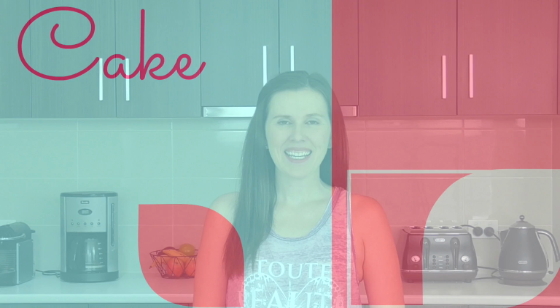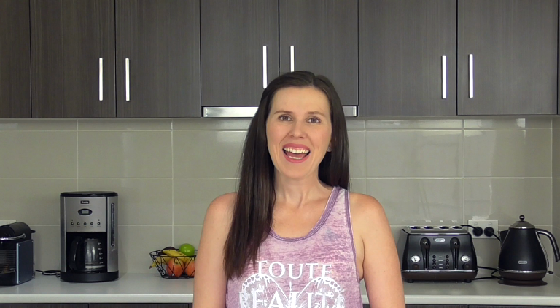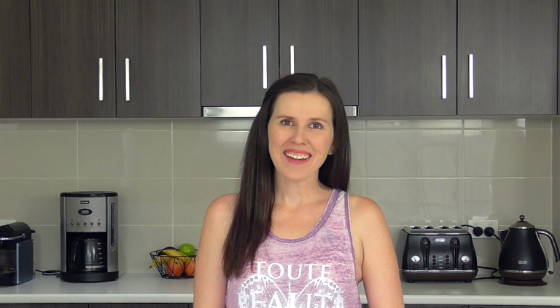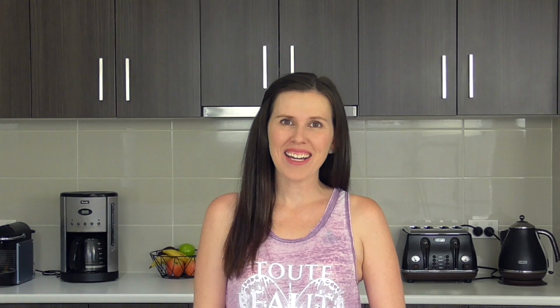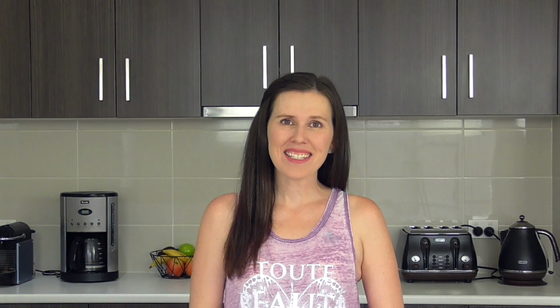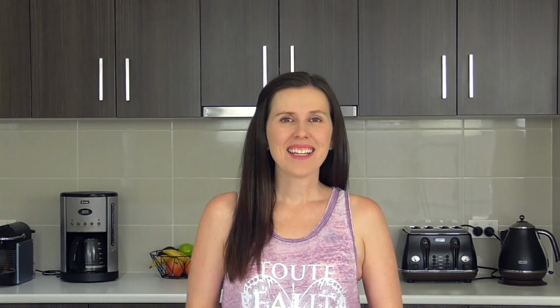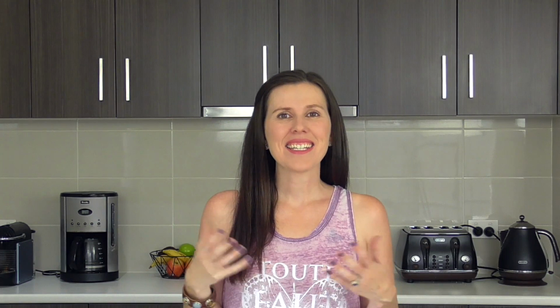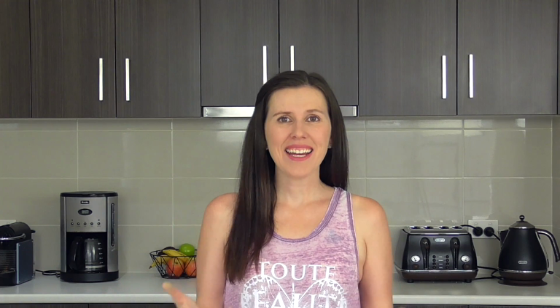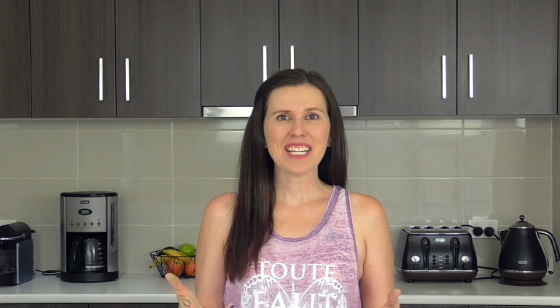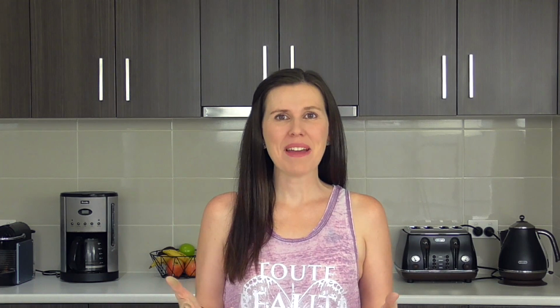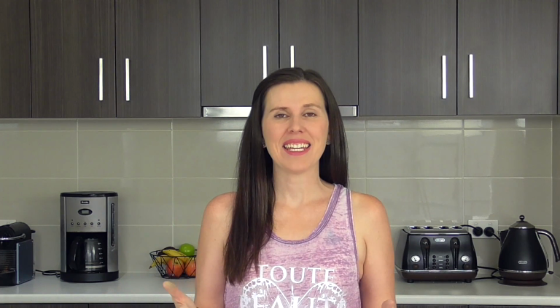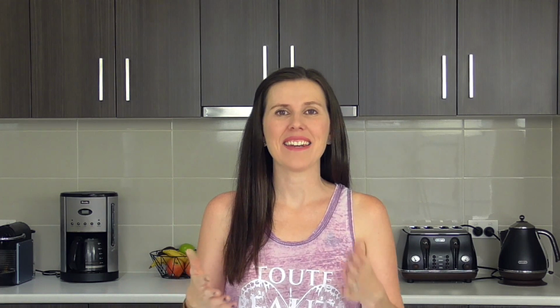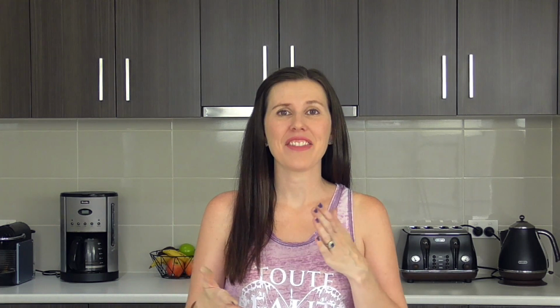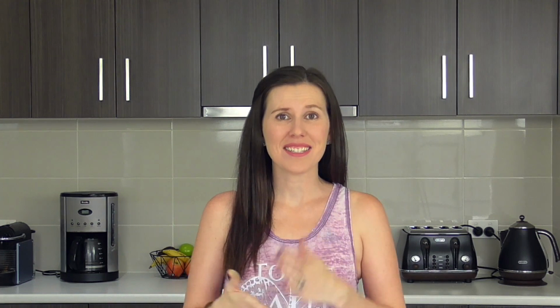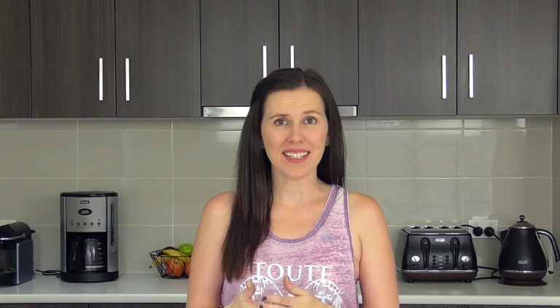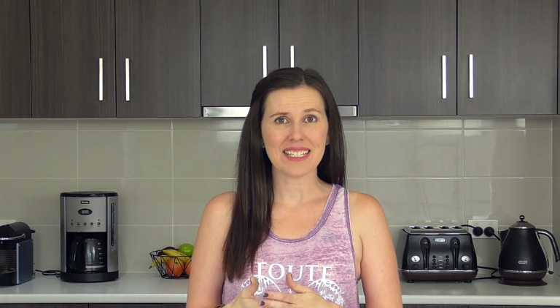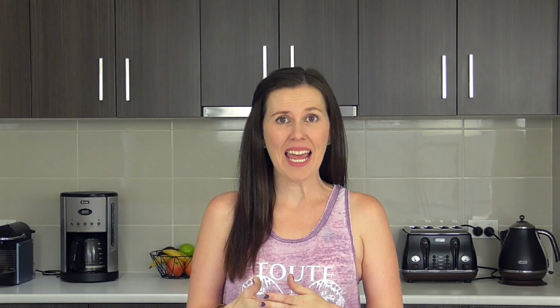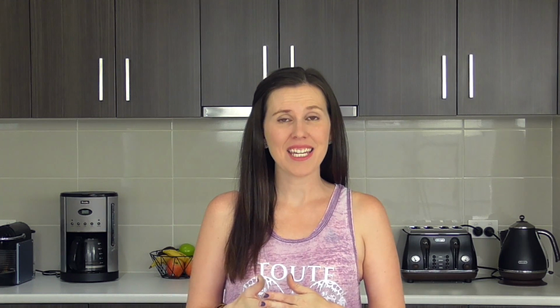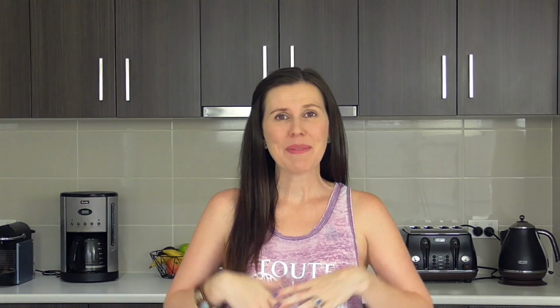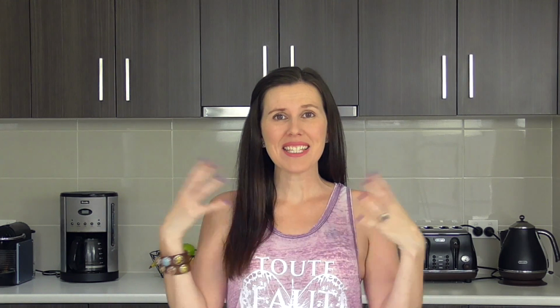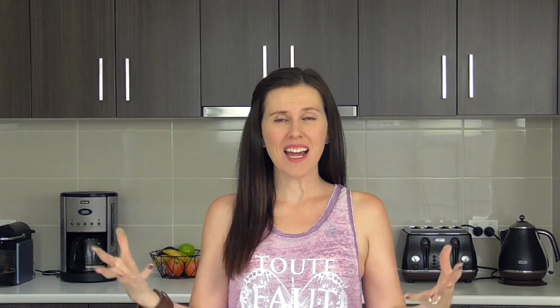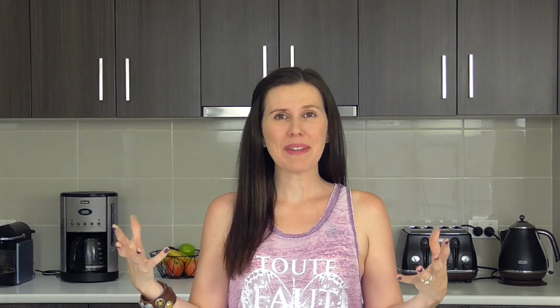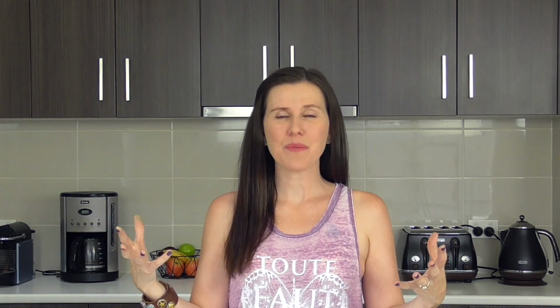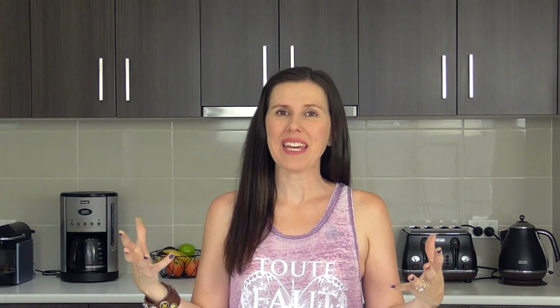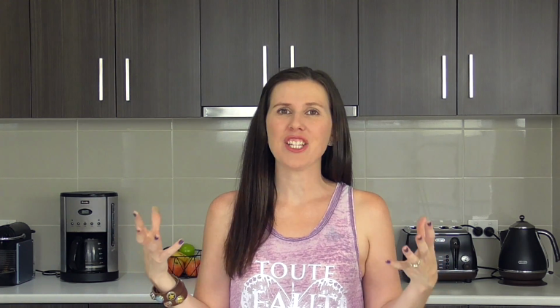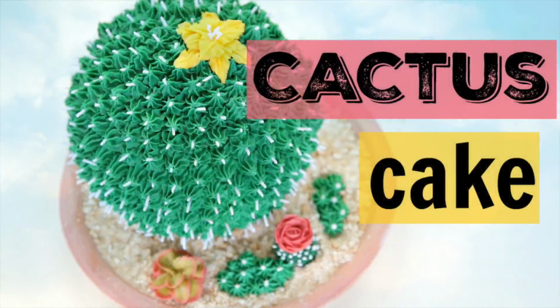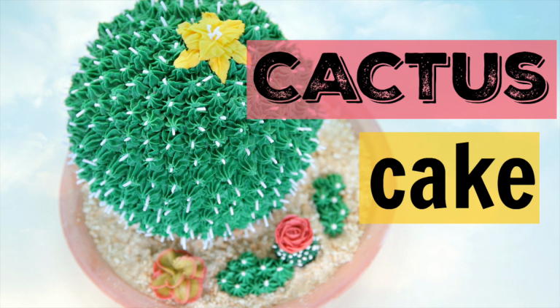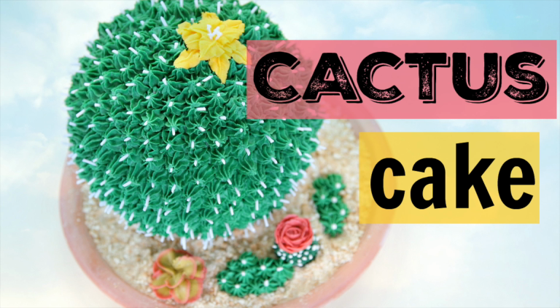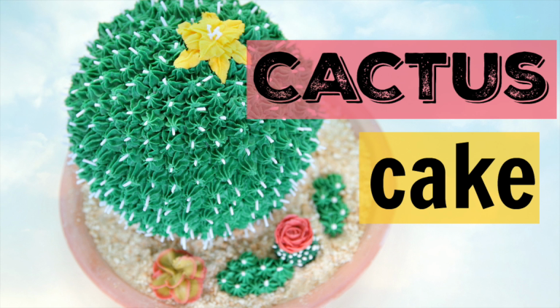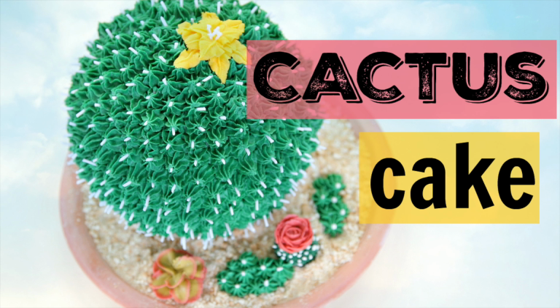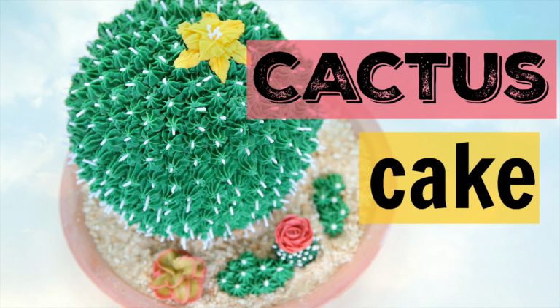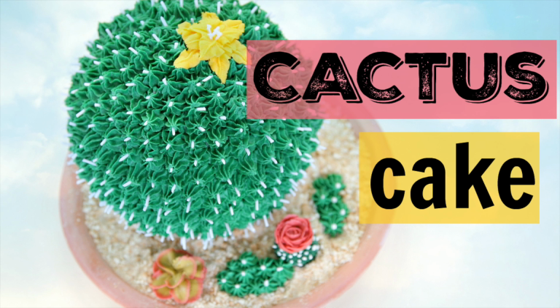Hey guys! Today I am making another succulent cake, but this time it's with a giant cactus as well.